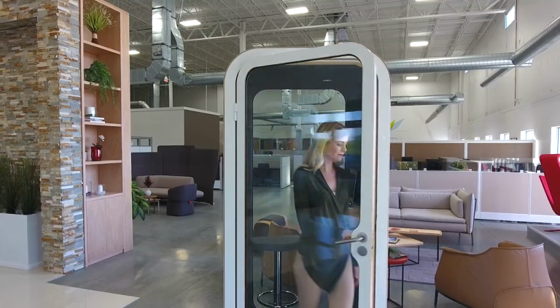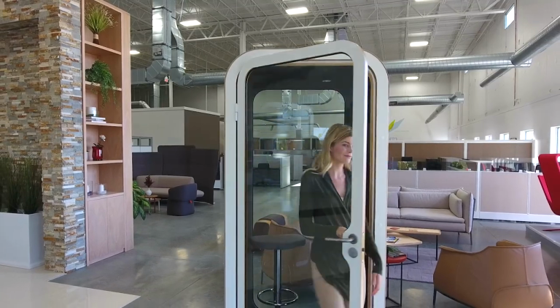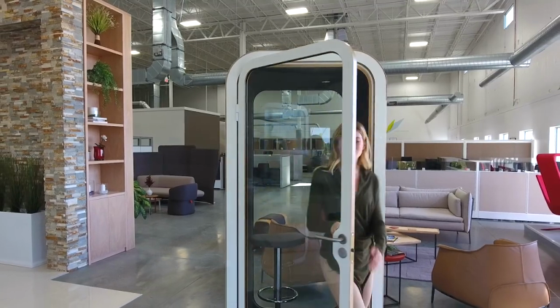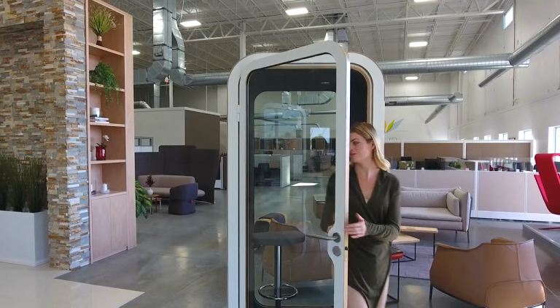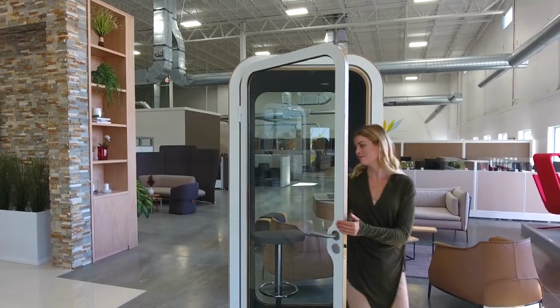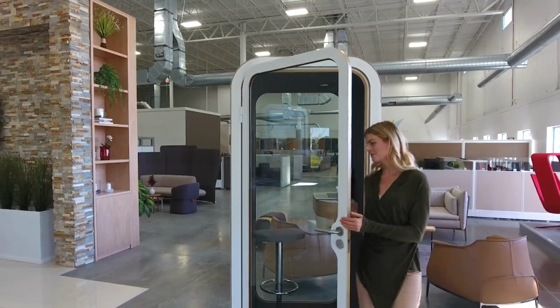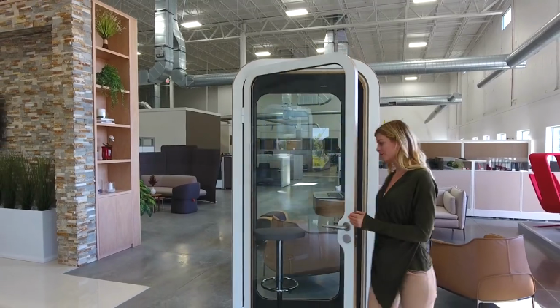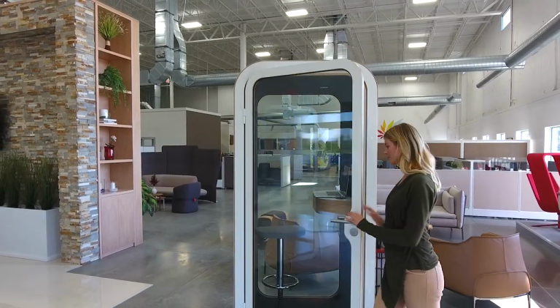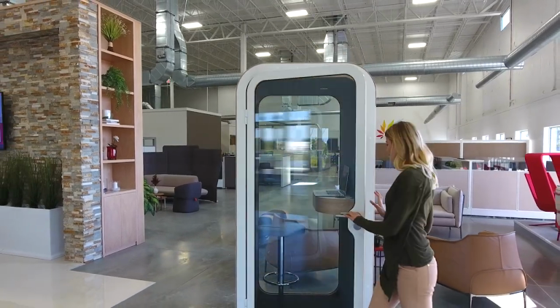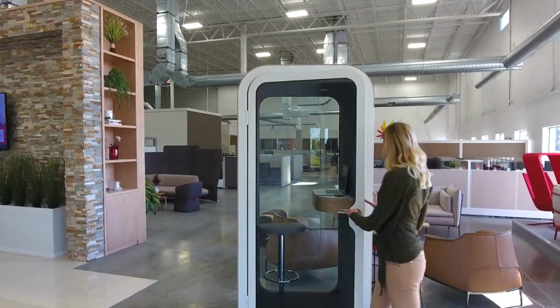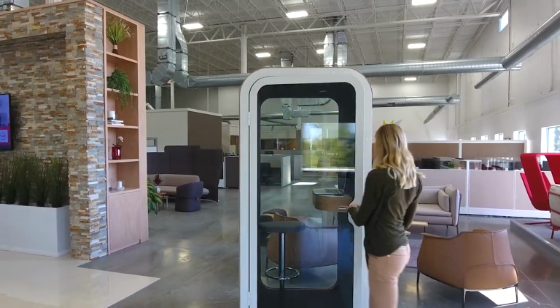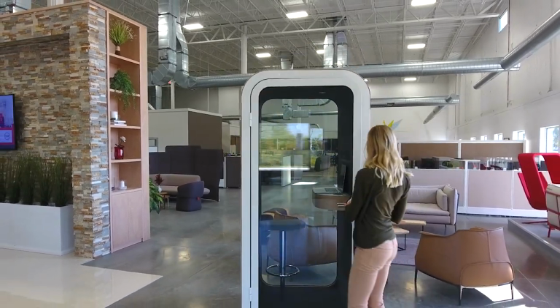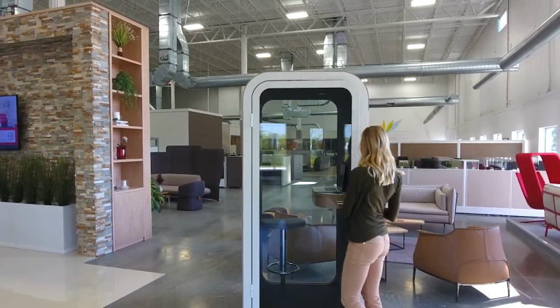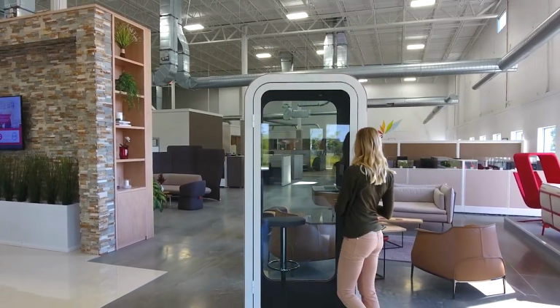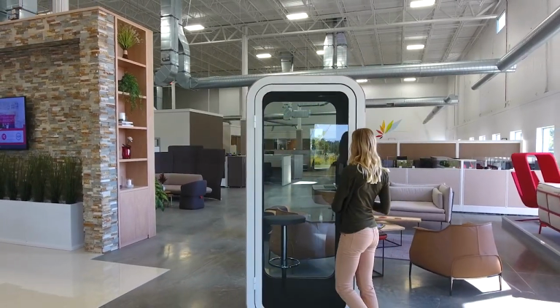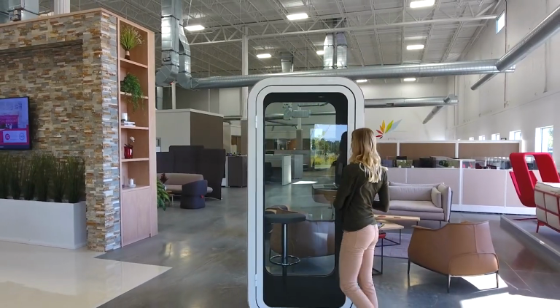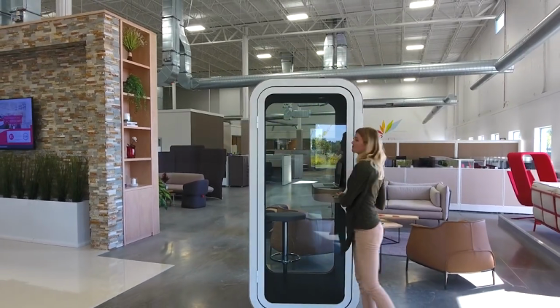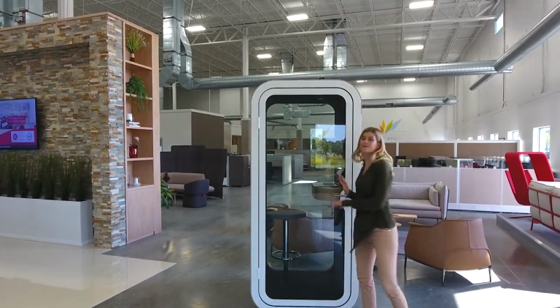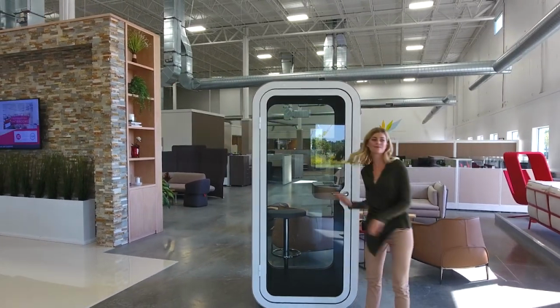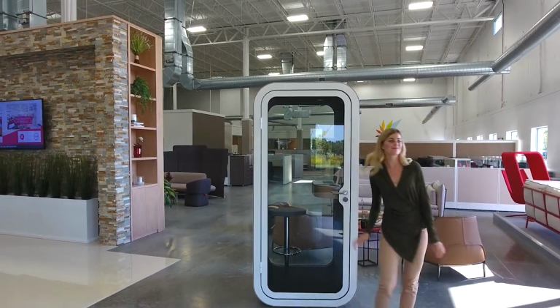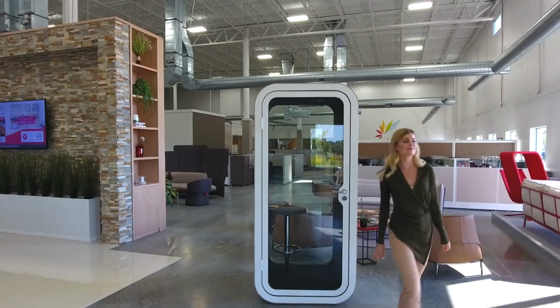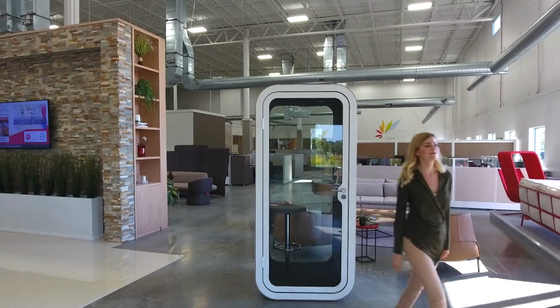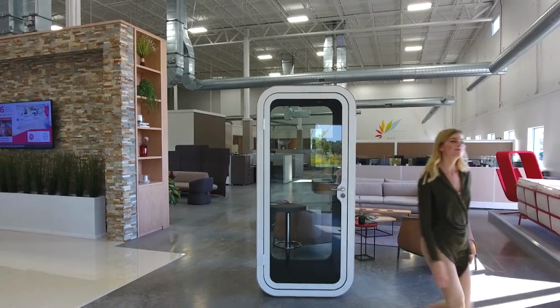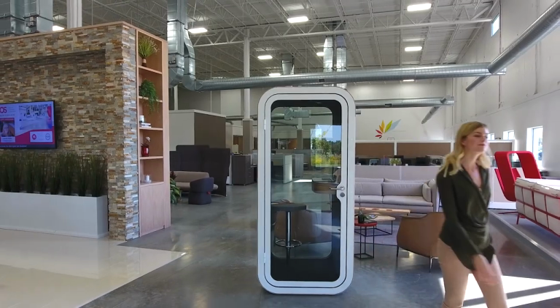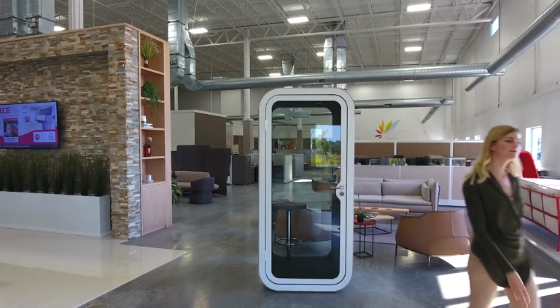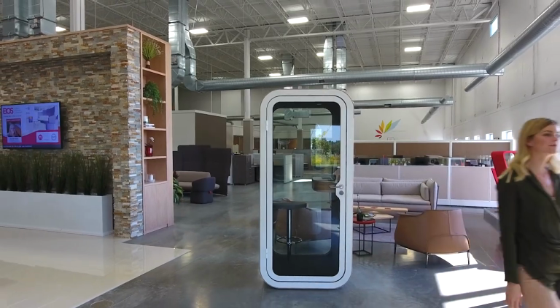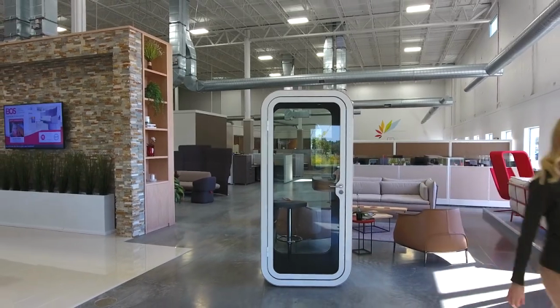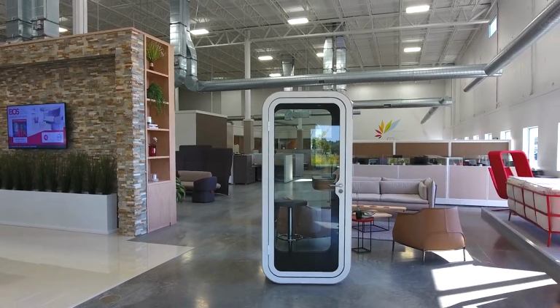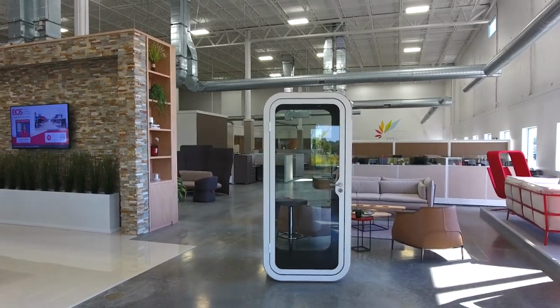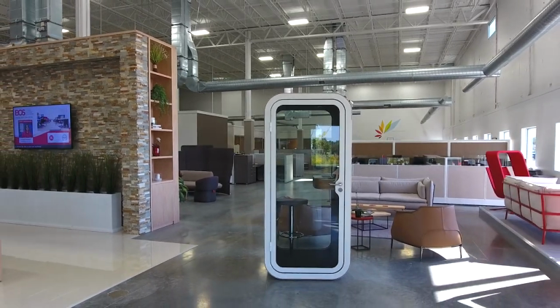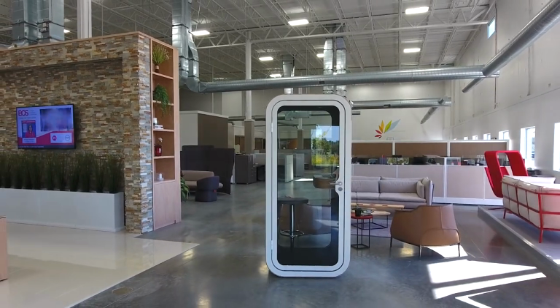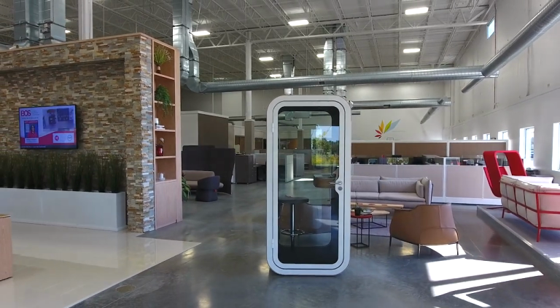Connect with our experts today to learn more about Framery products, and add some privacy to your open office.